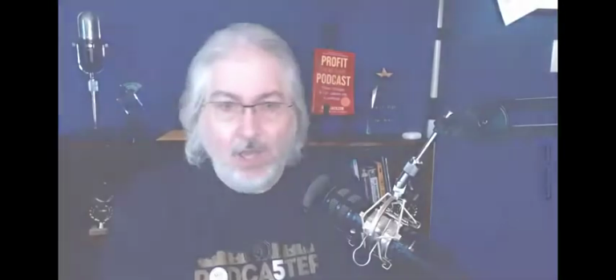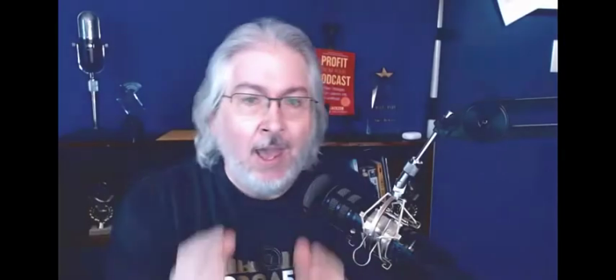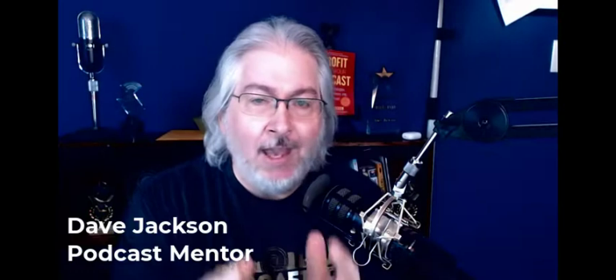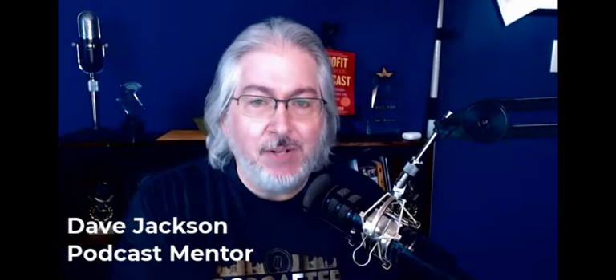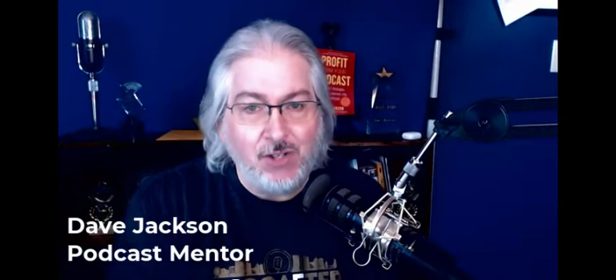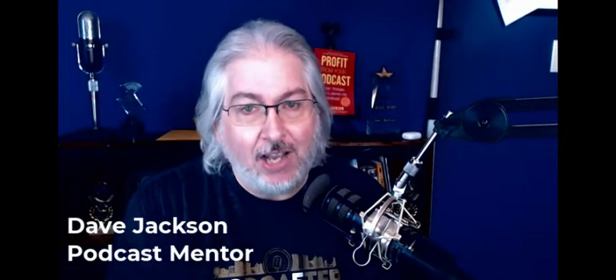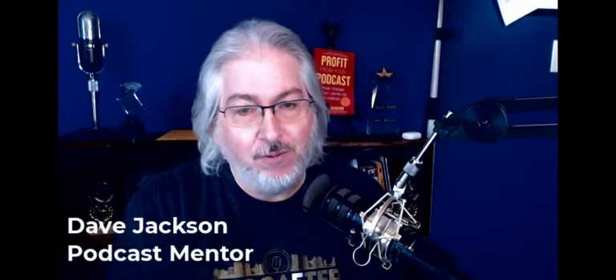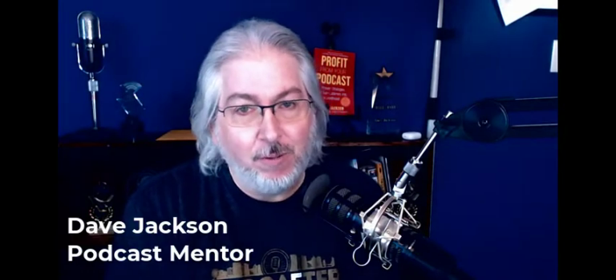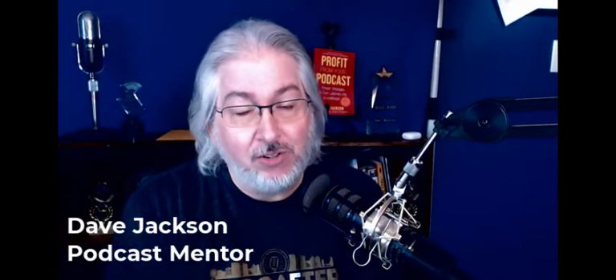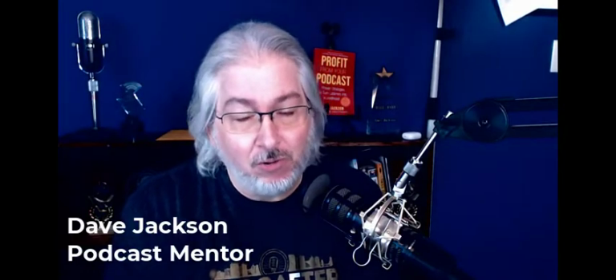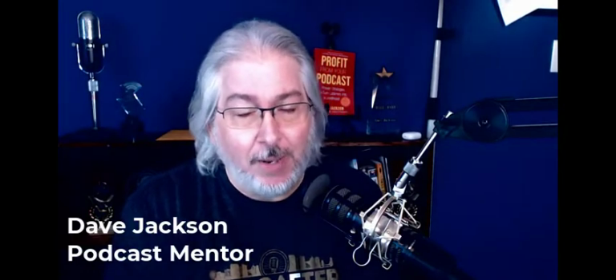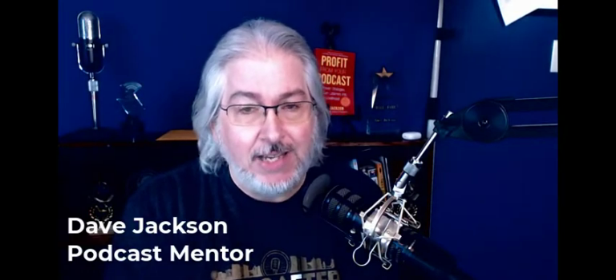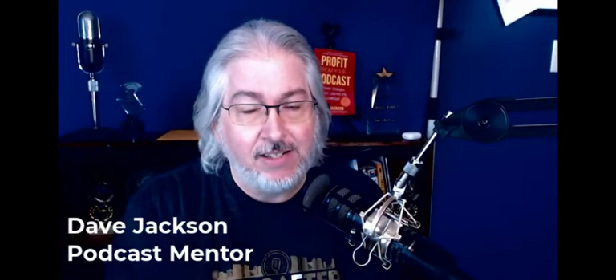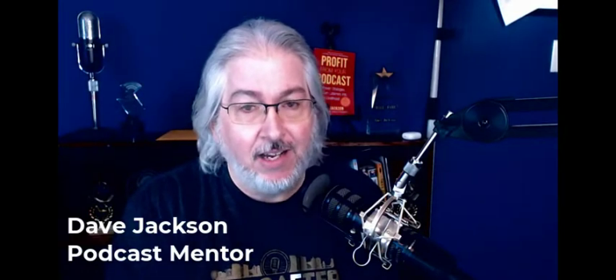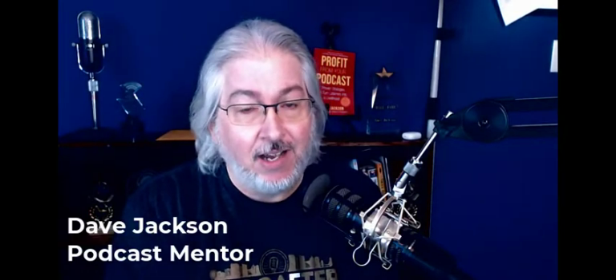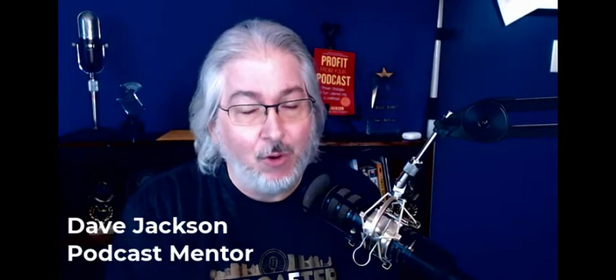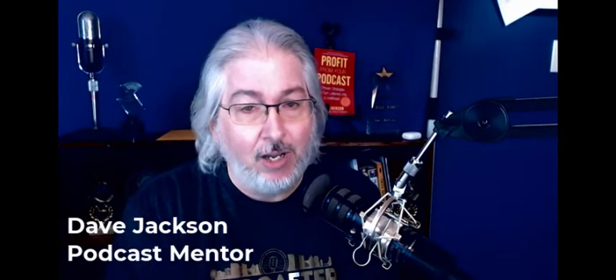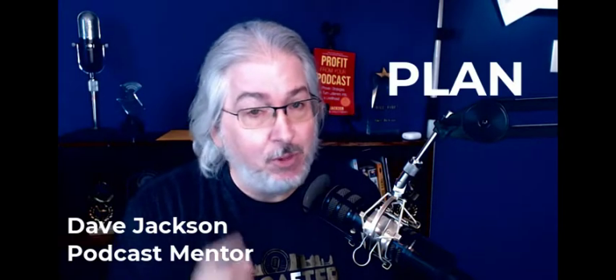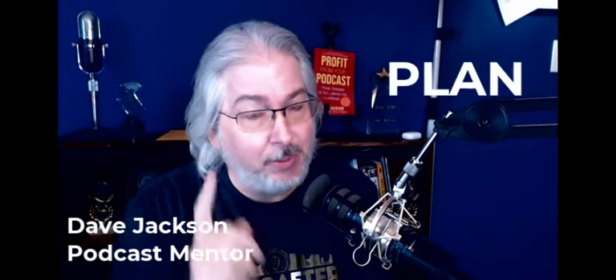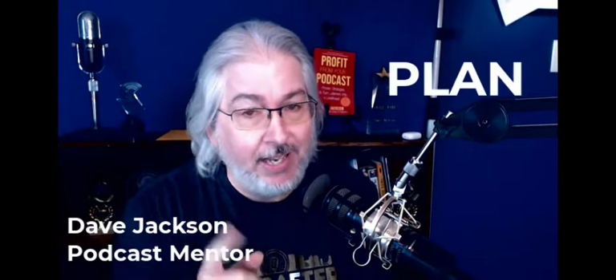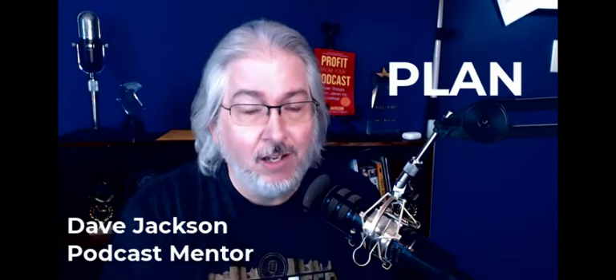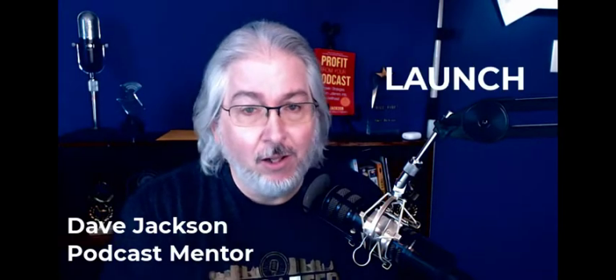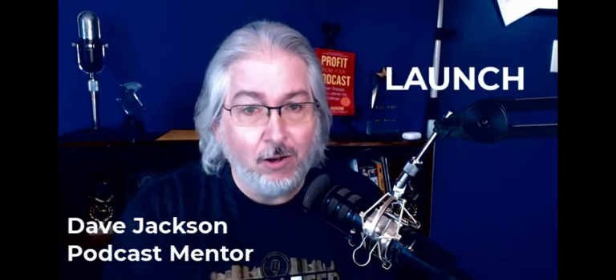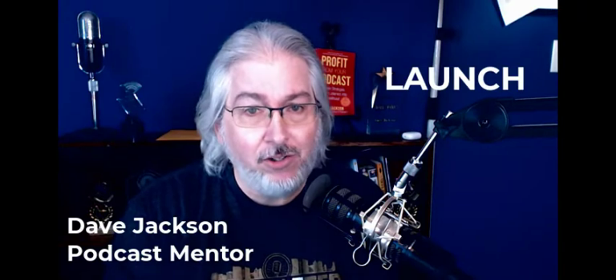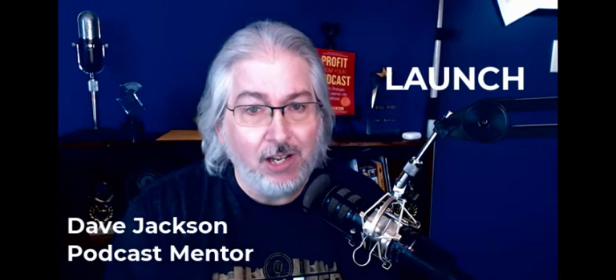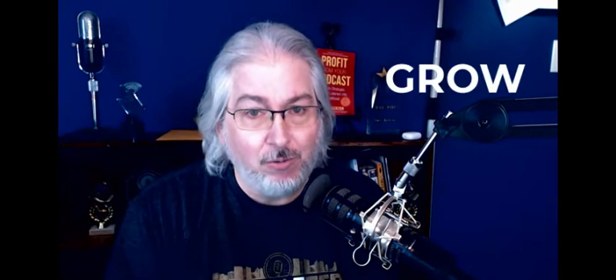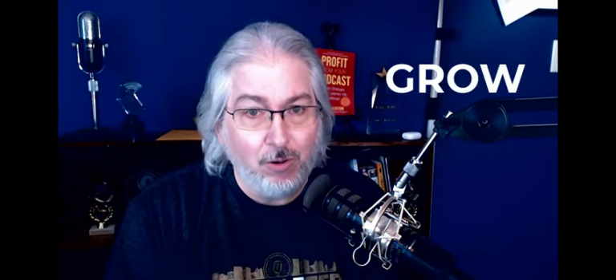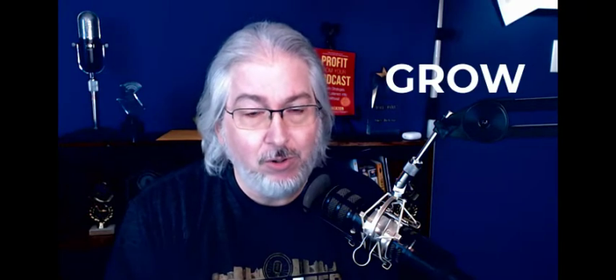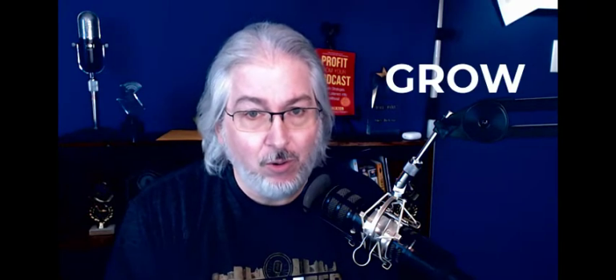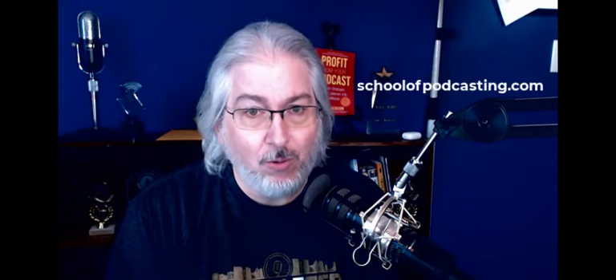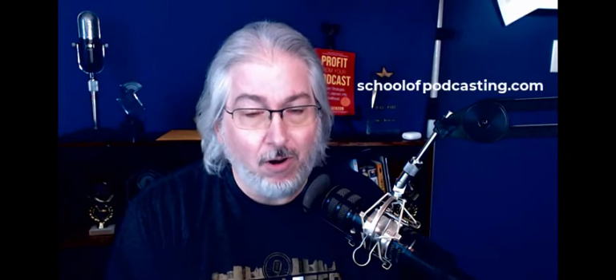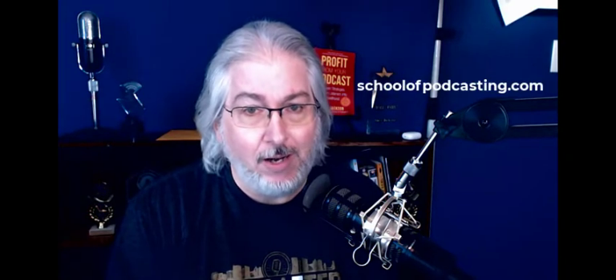Hey, I'm Dave Jackson from theschoolofpodcasting.com, where I help you plan, launch, and grow your audience.